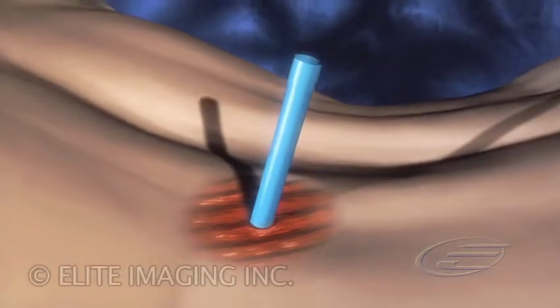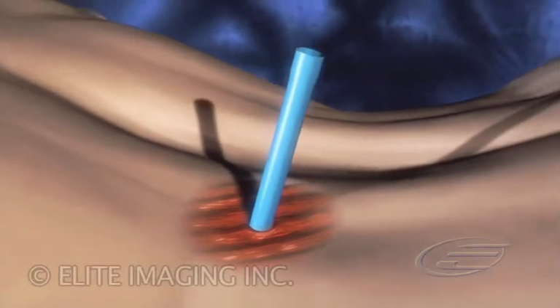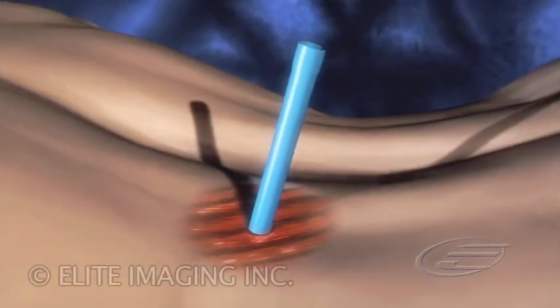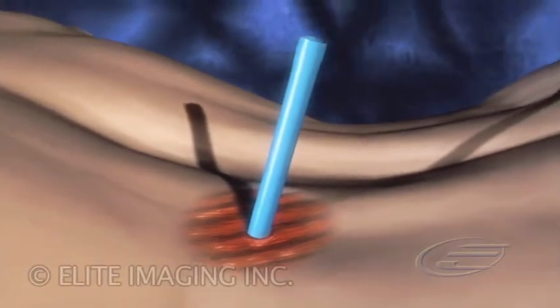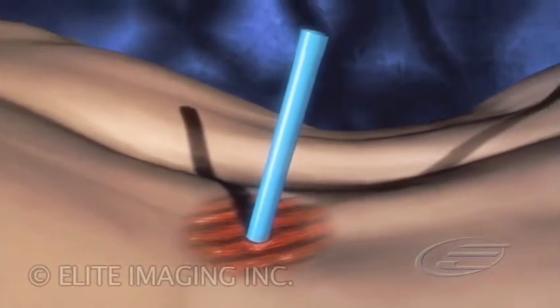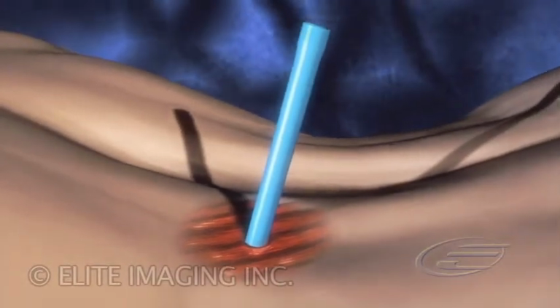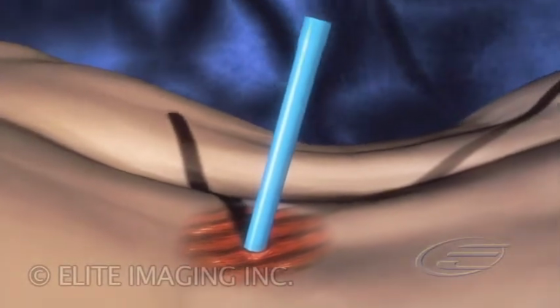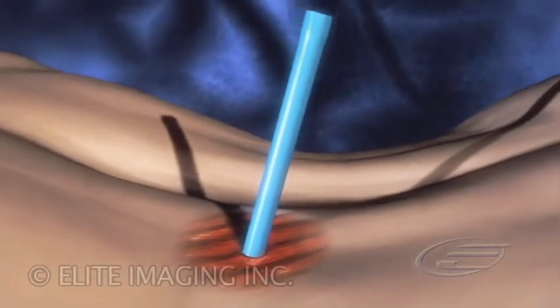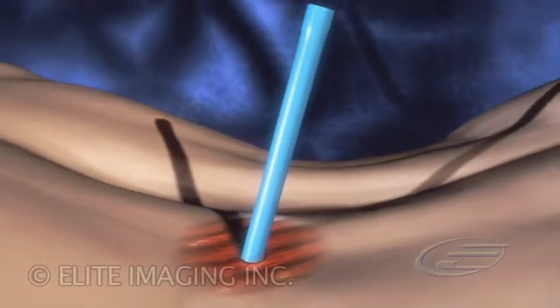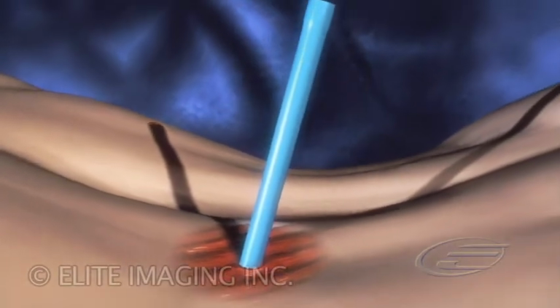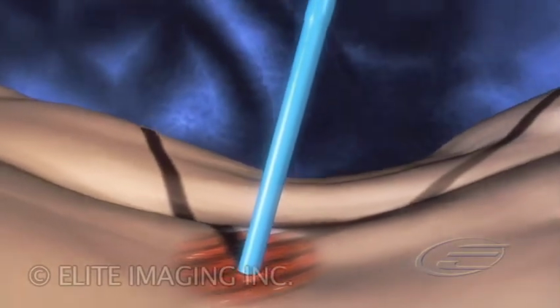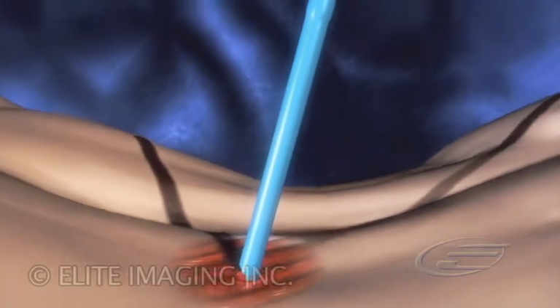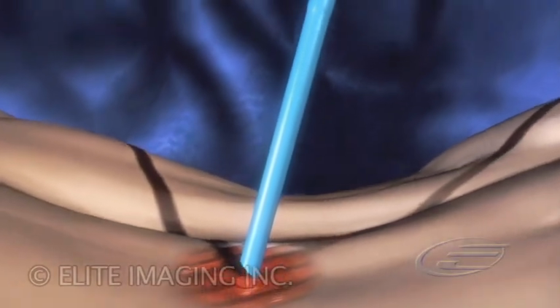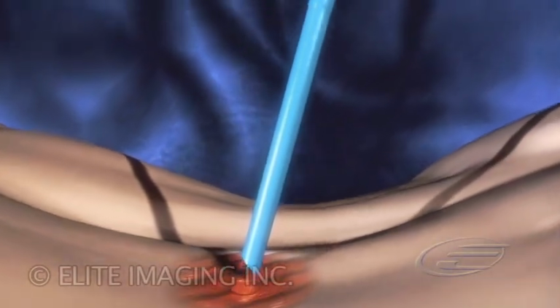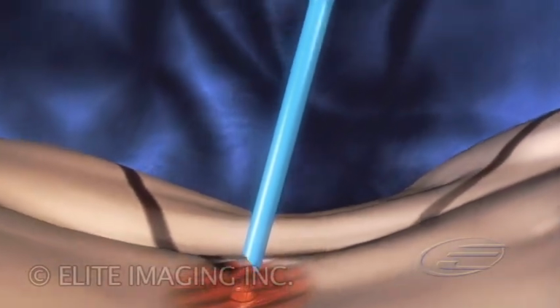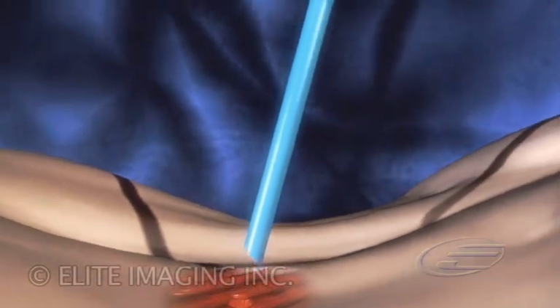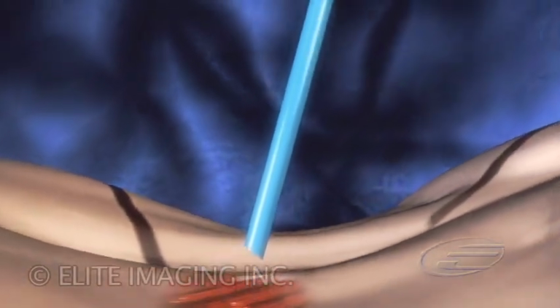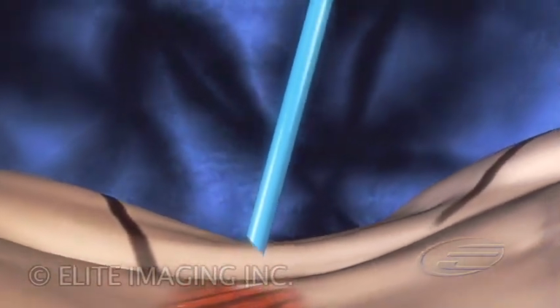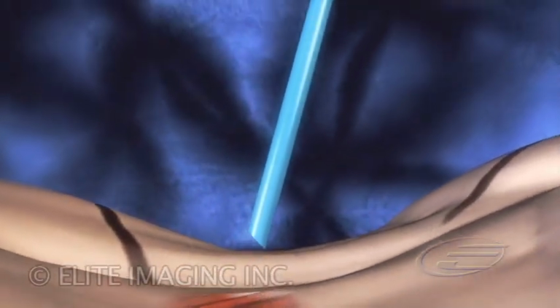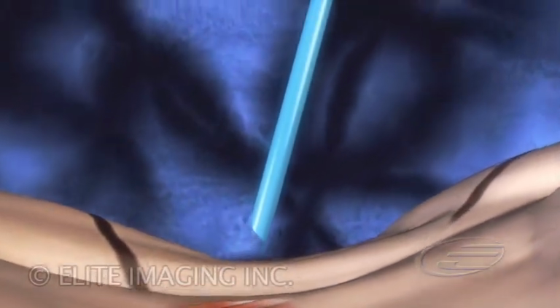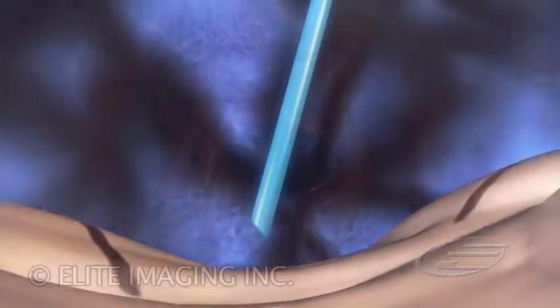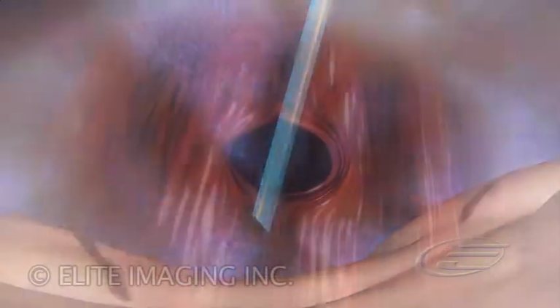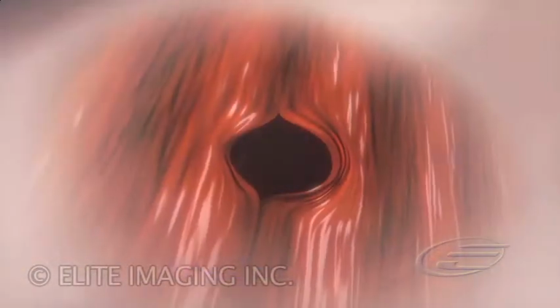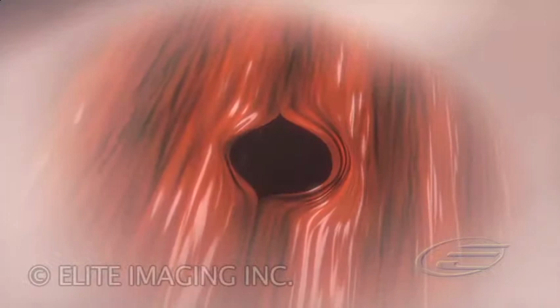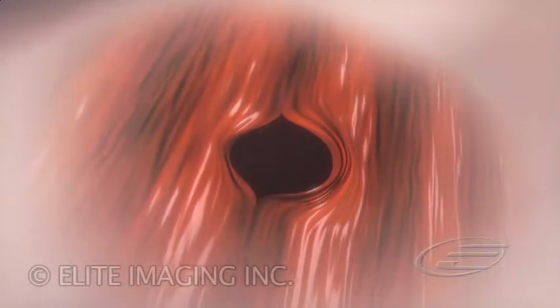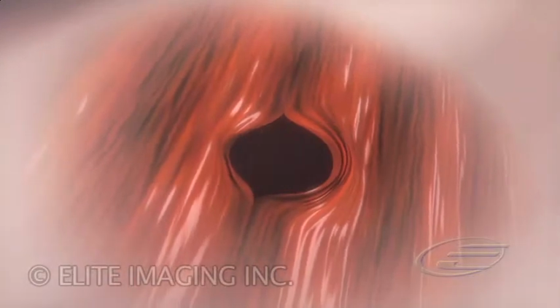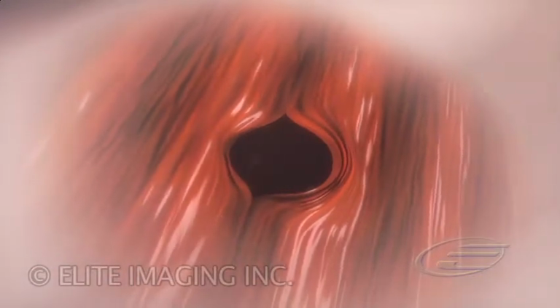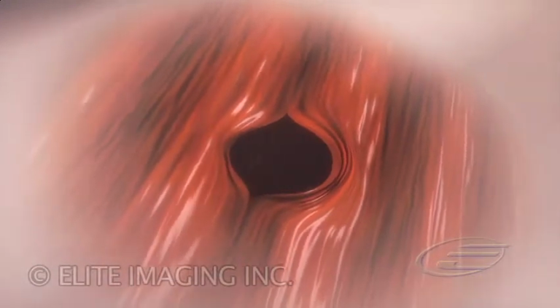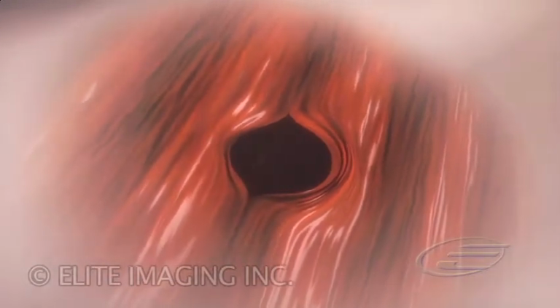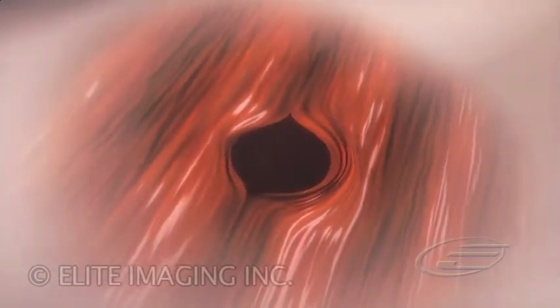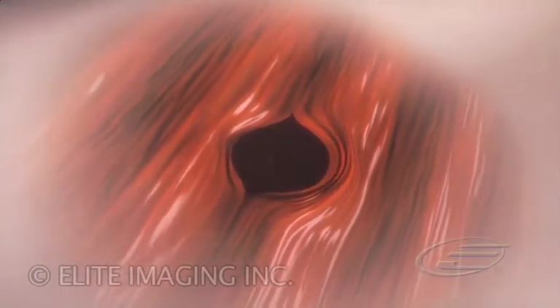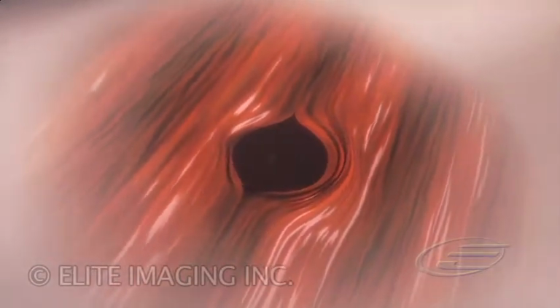Once the procedure is complete, the sheath is removed and the tissue gently closes.